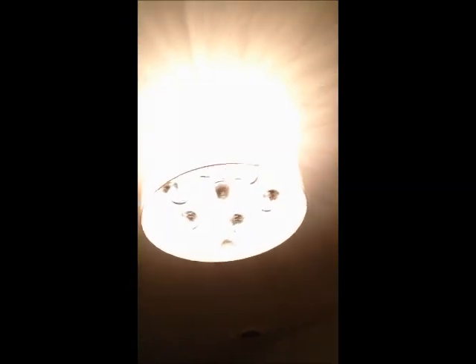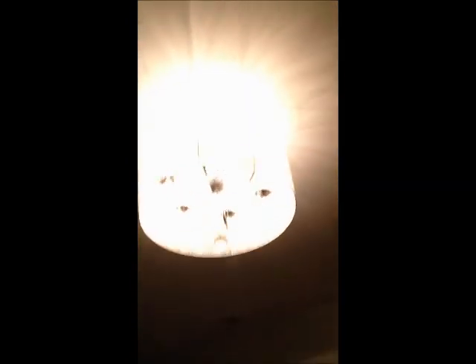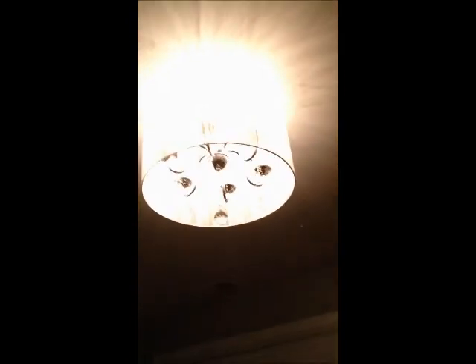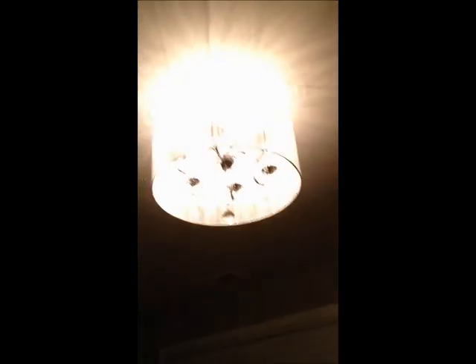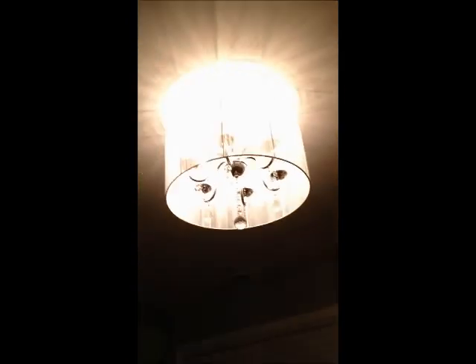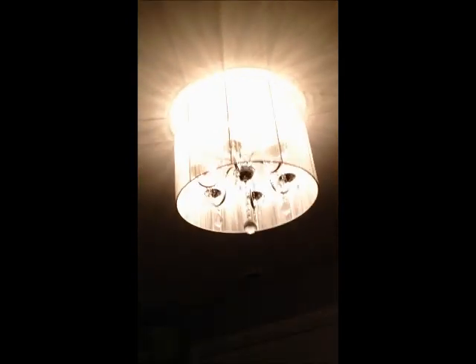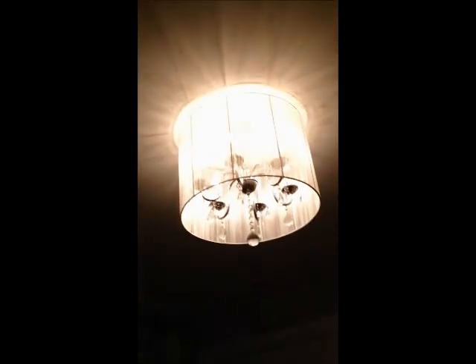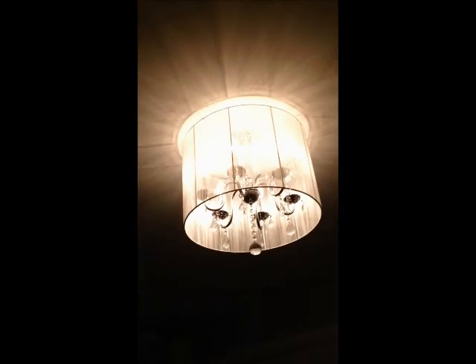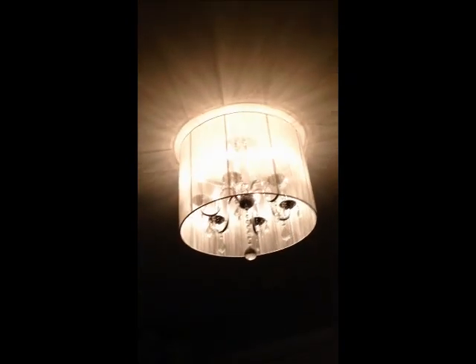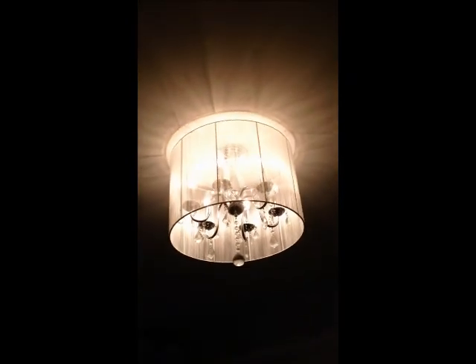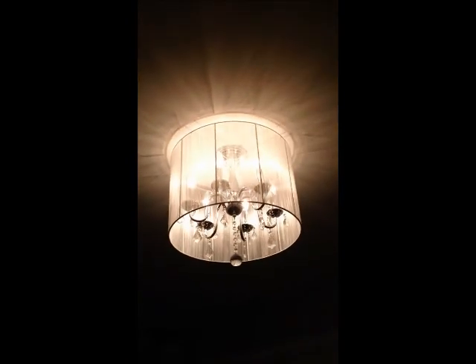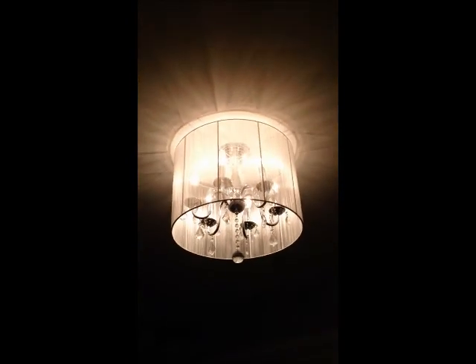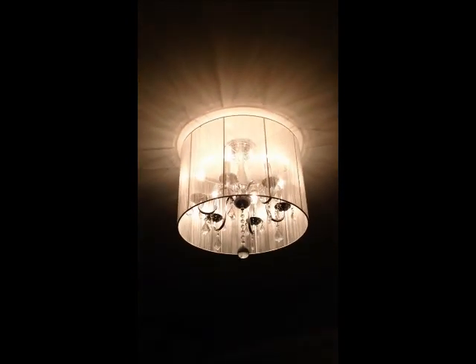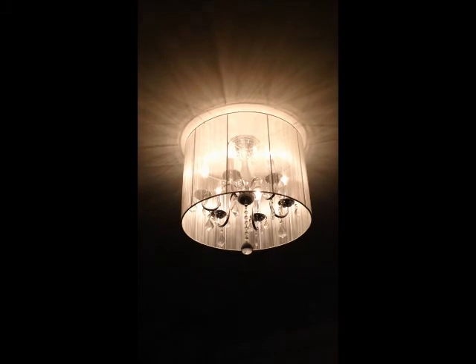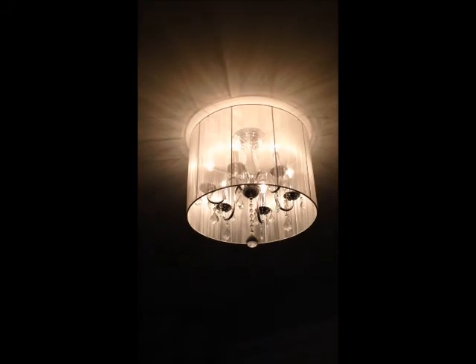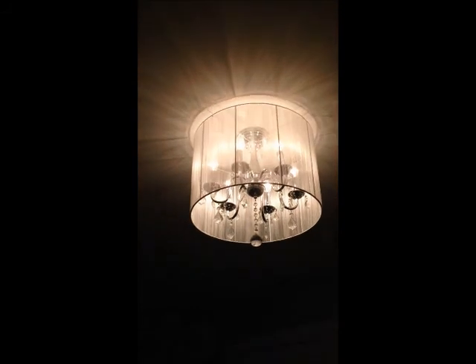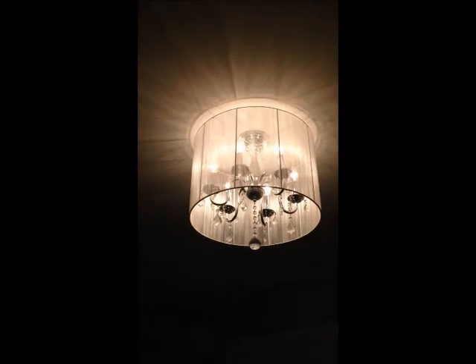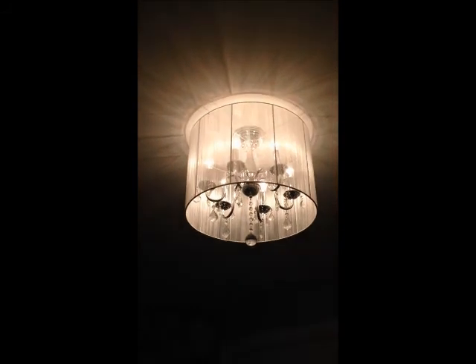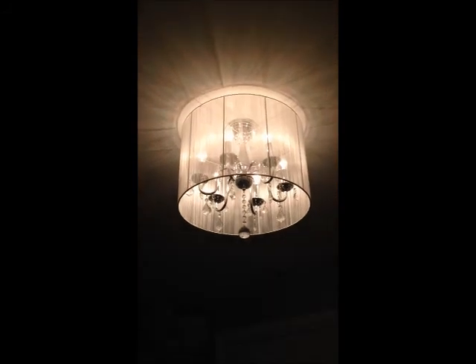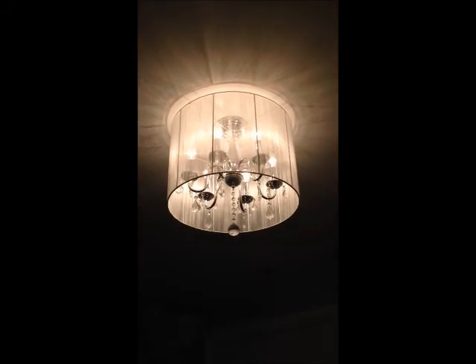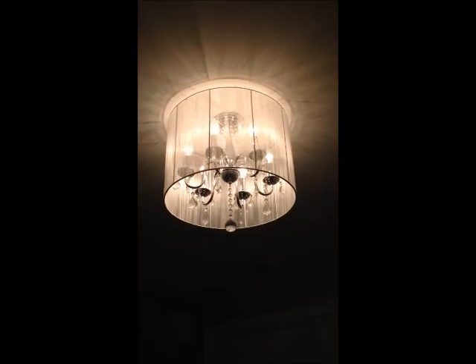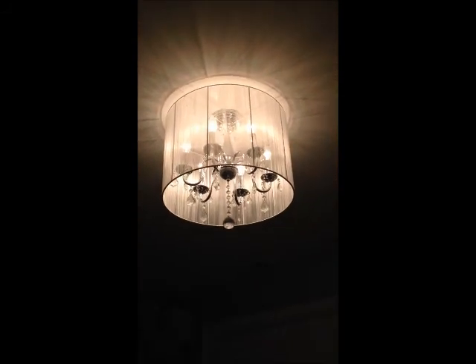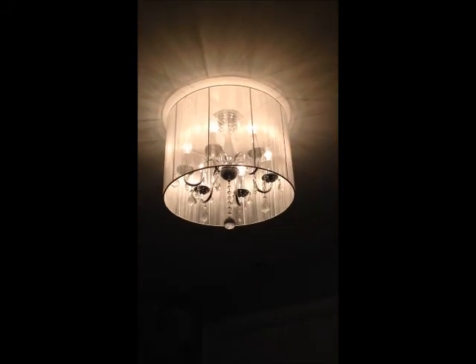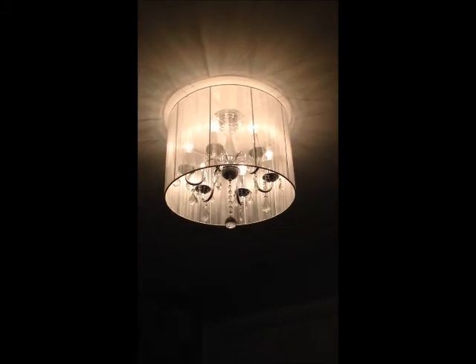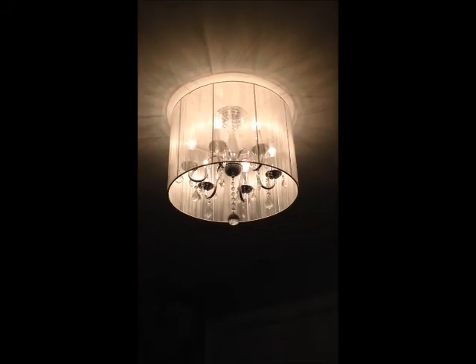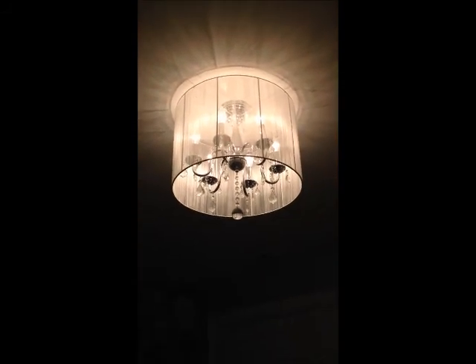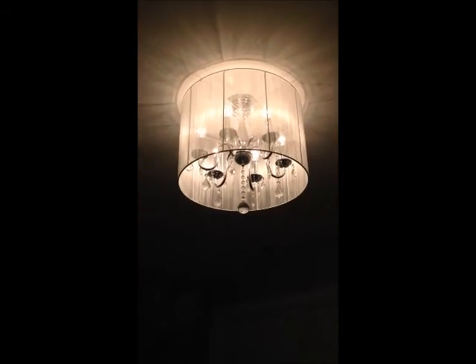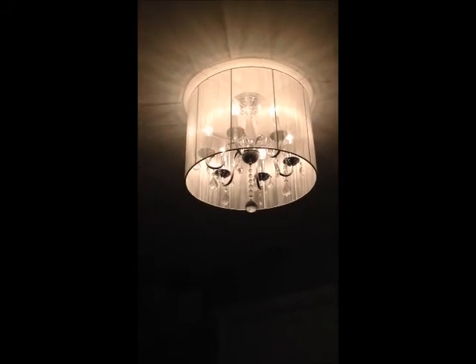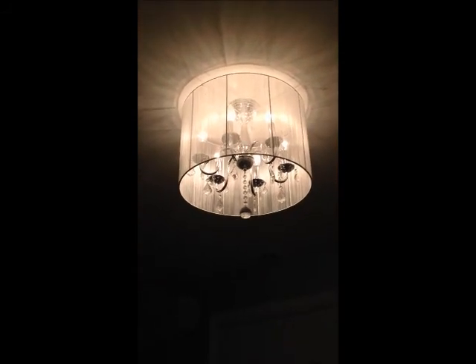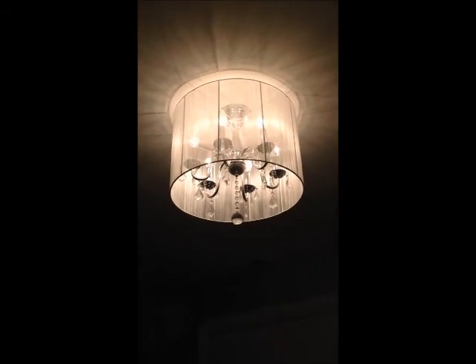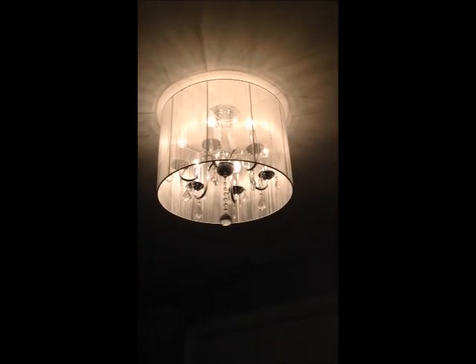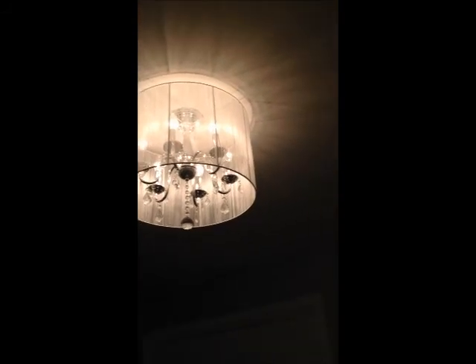This beautiful light, which I have put a dimmer on, is perfect for when he goes to bed.